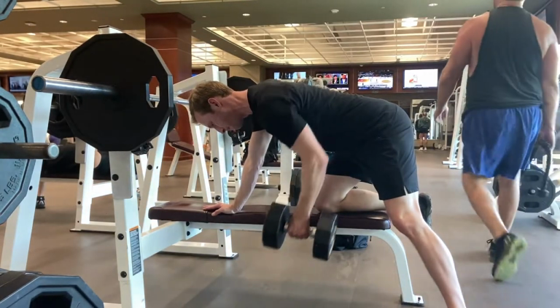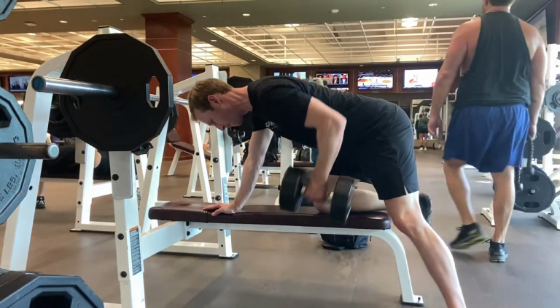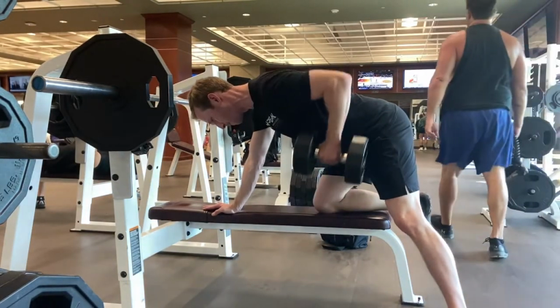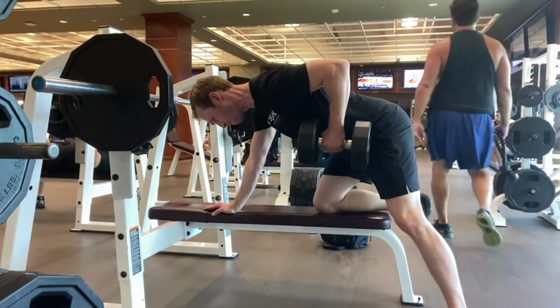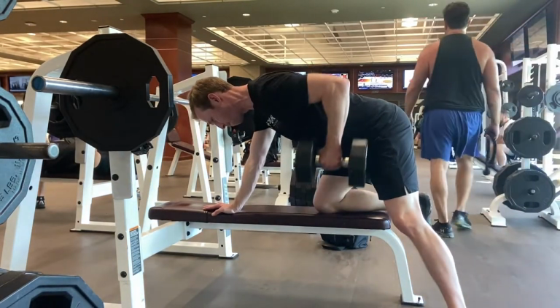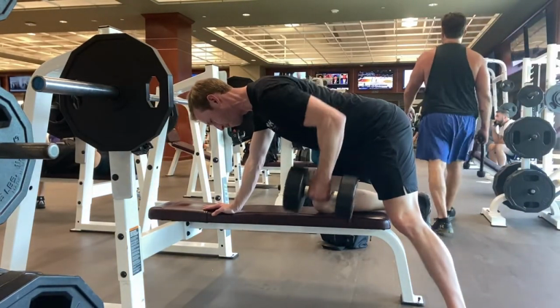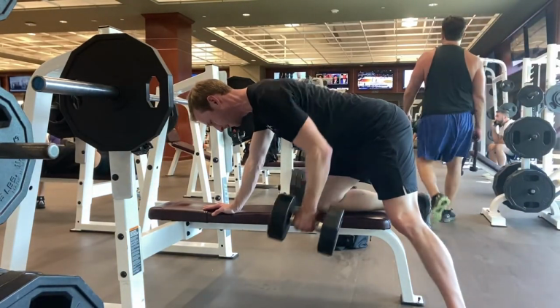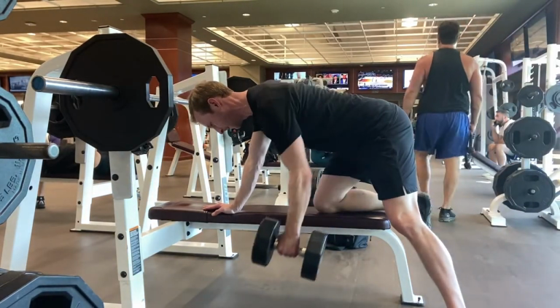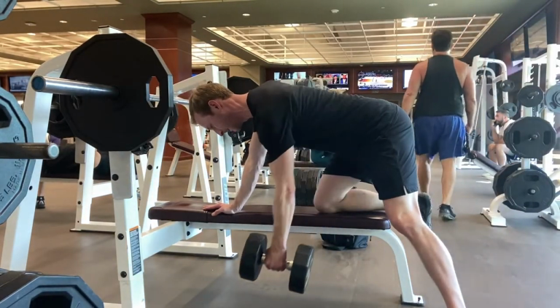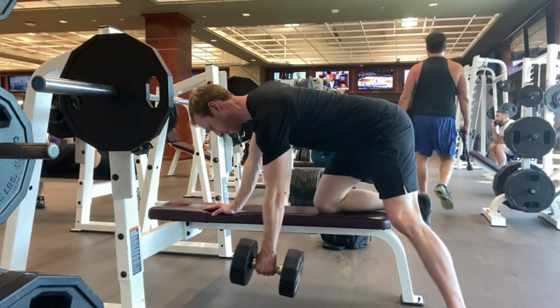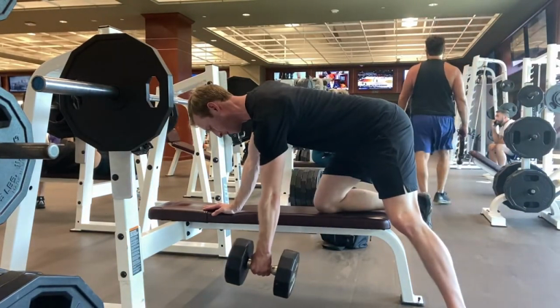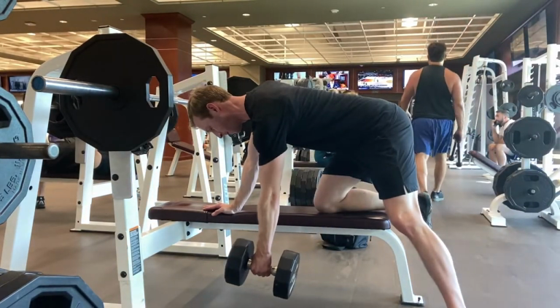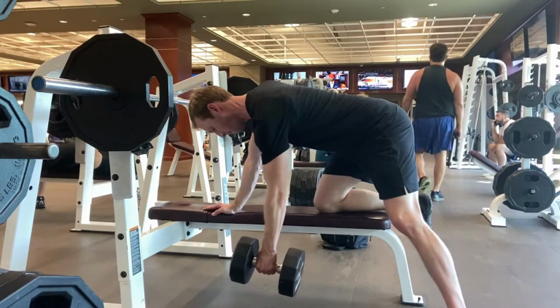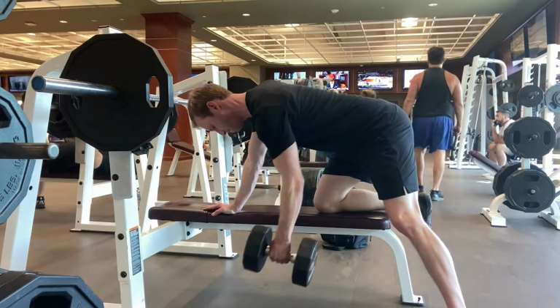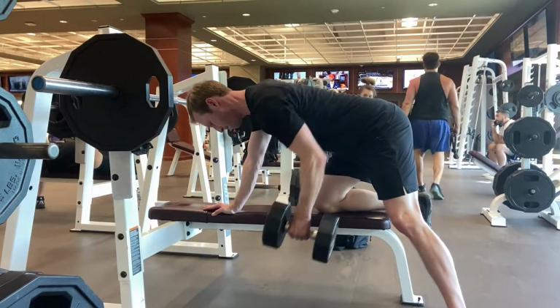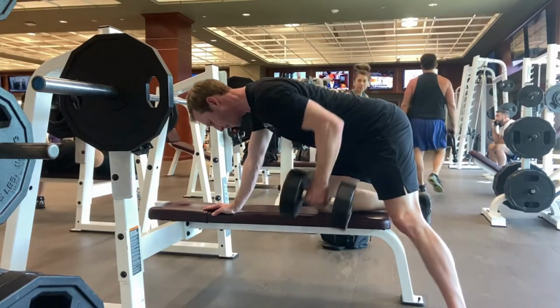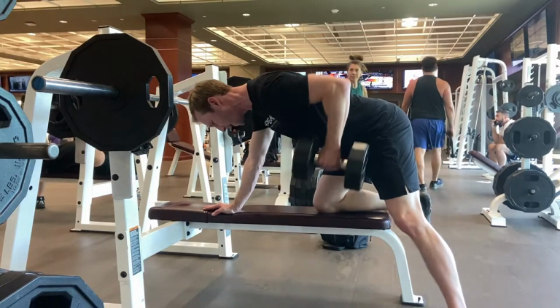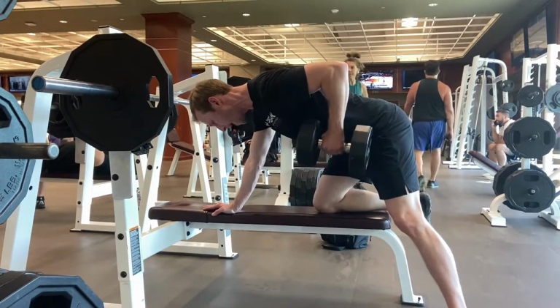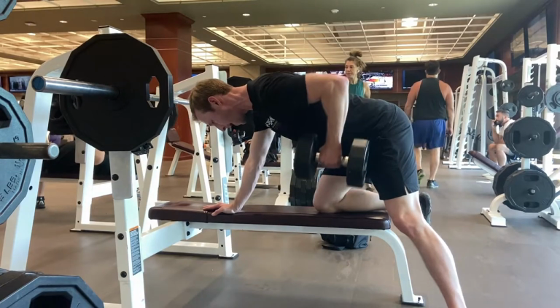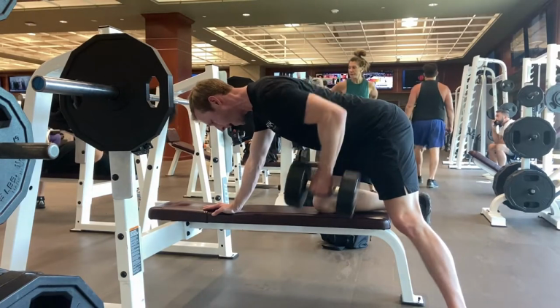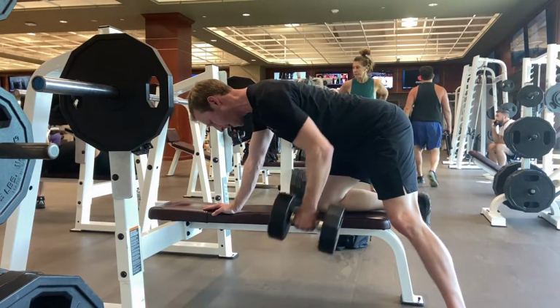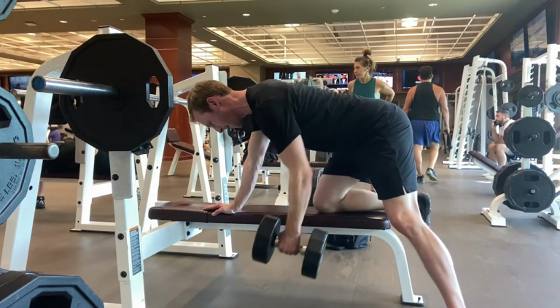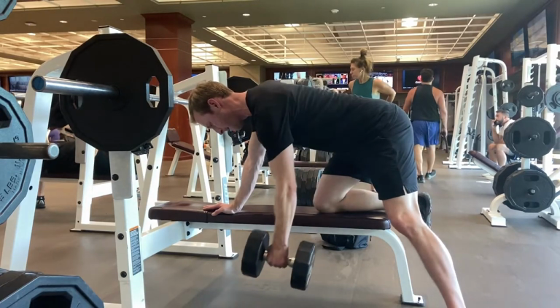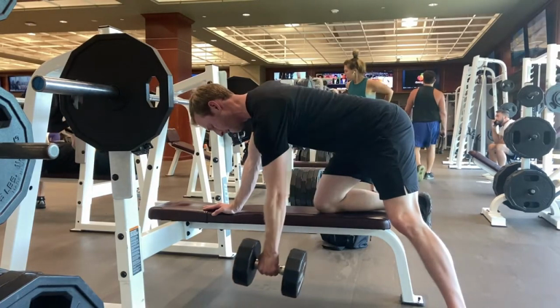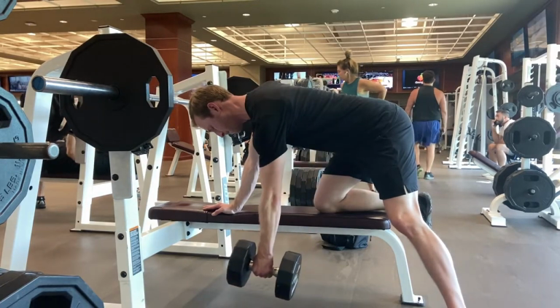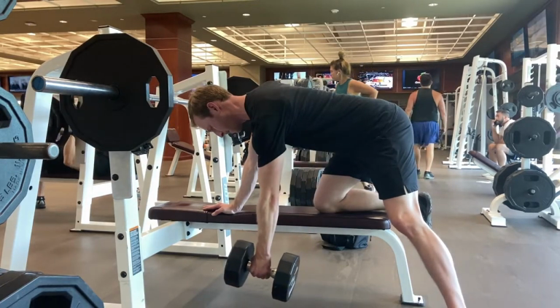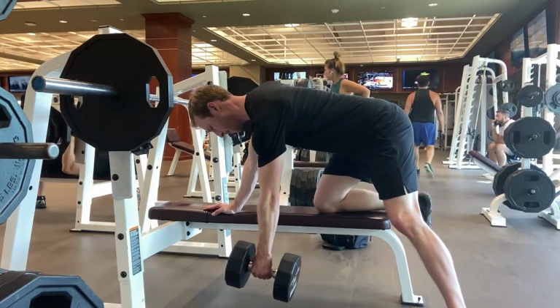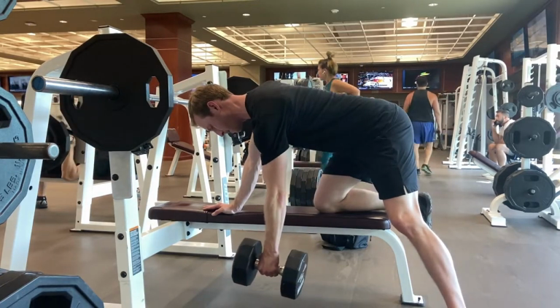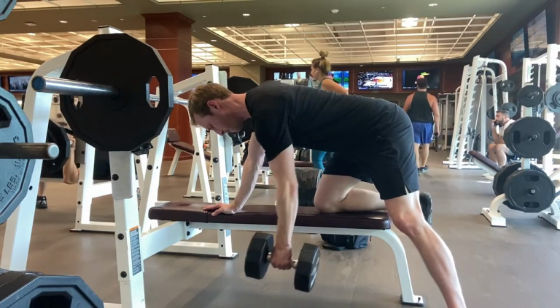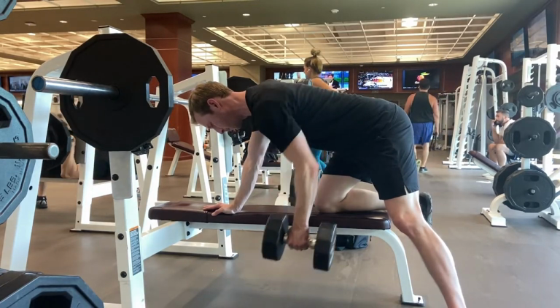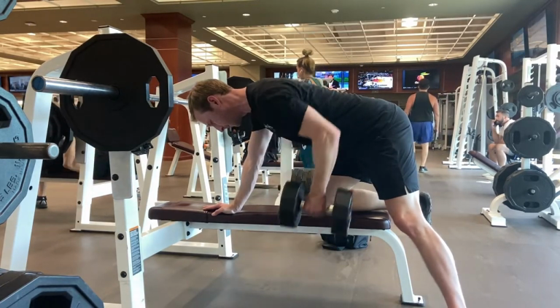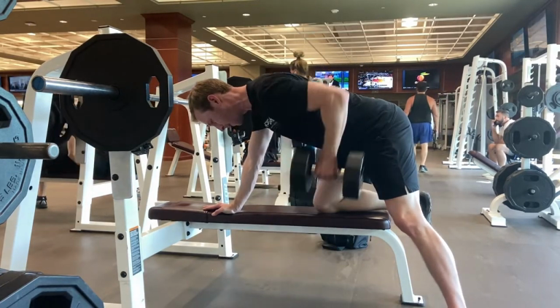Keep your core braced and stay tight. Don't allow your torso to tip or twist to the side.